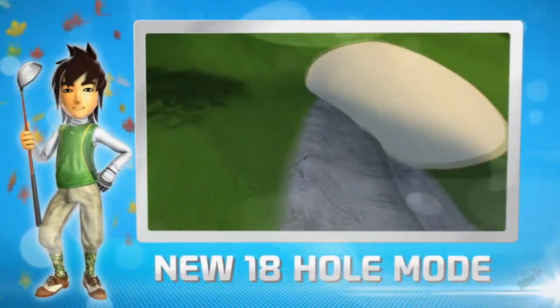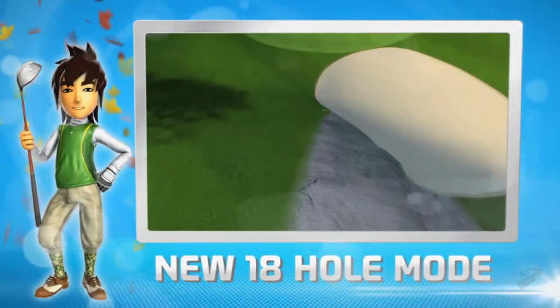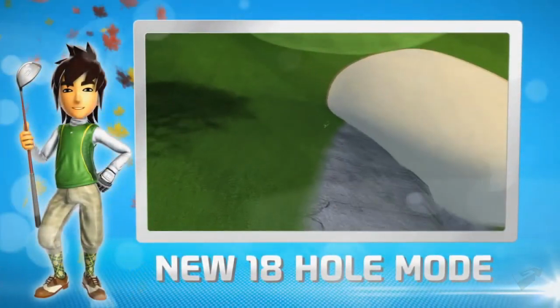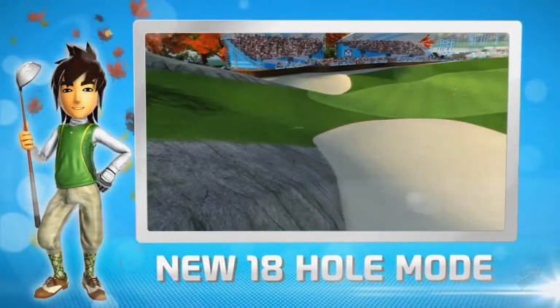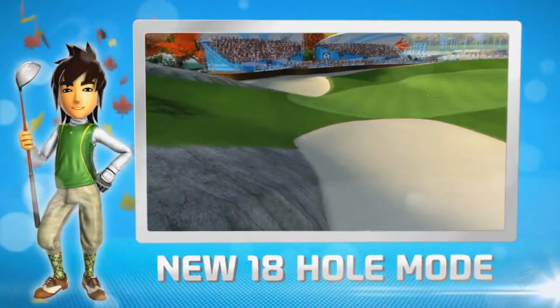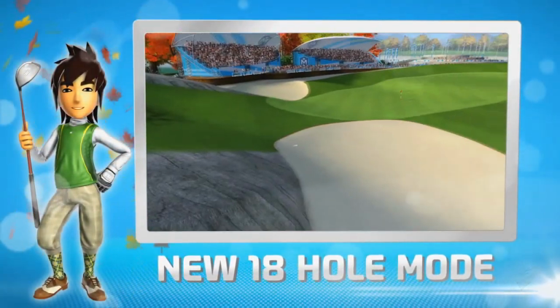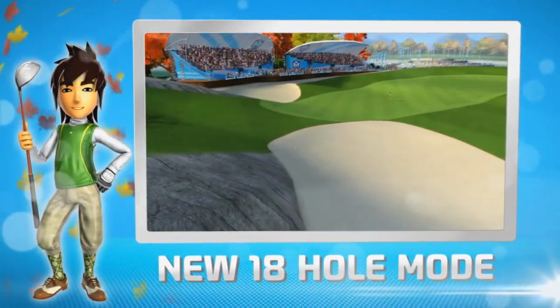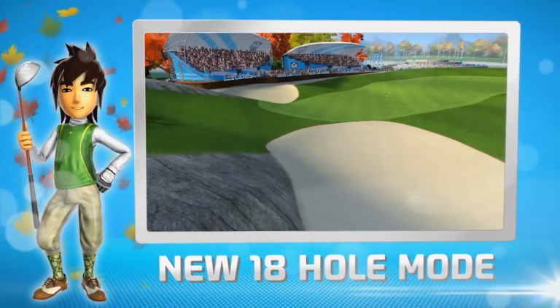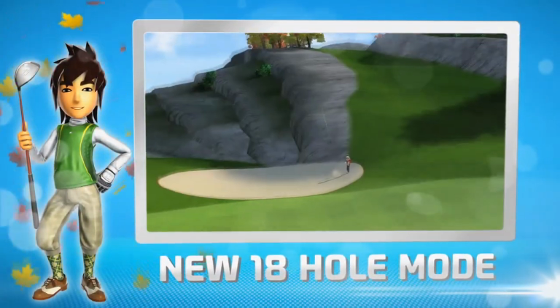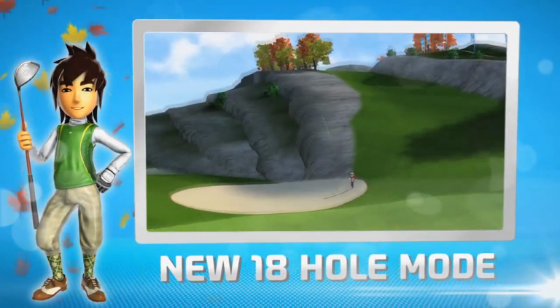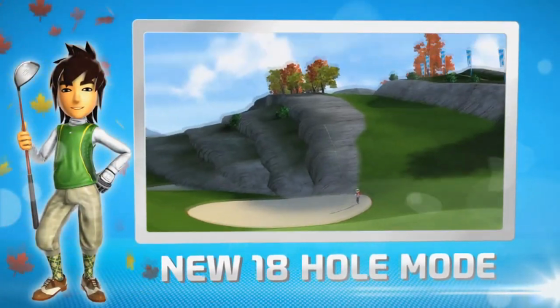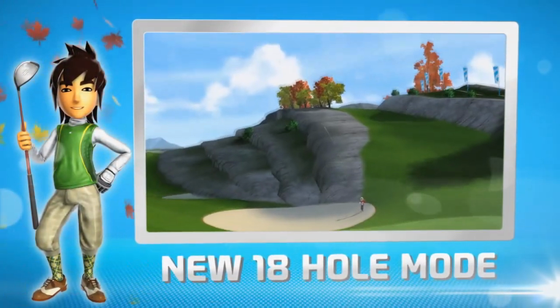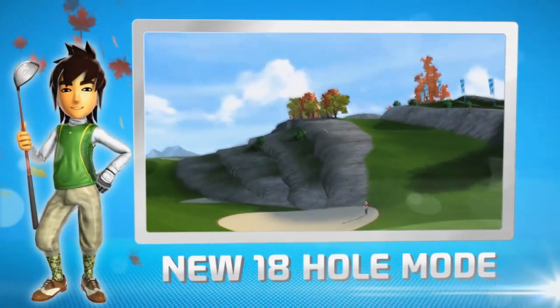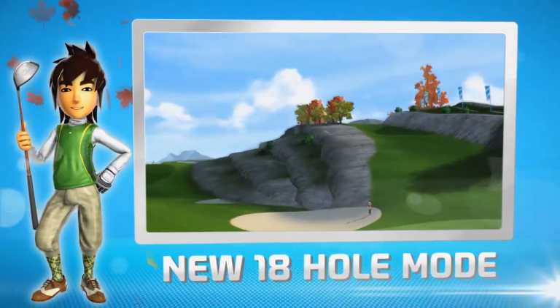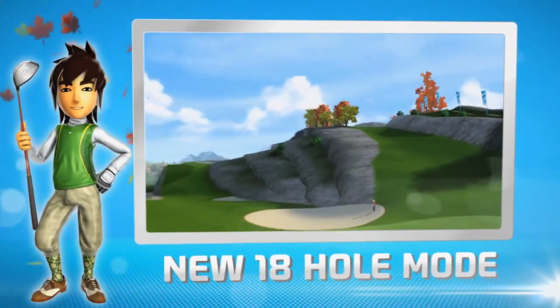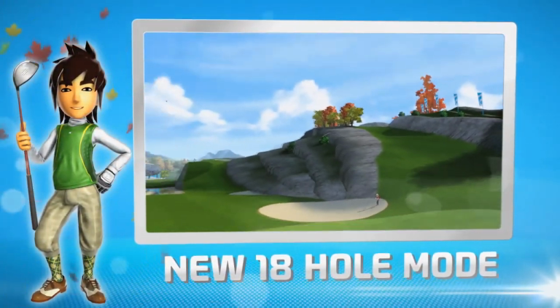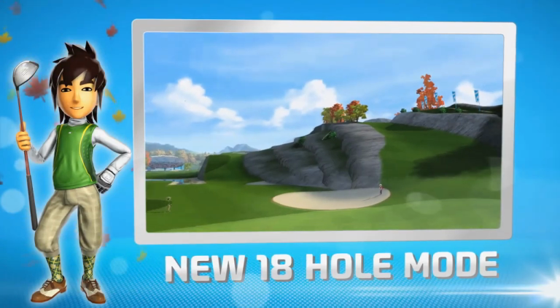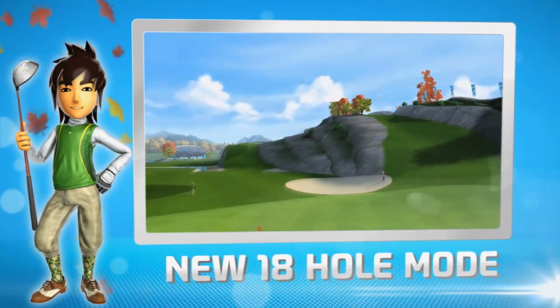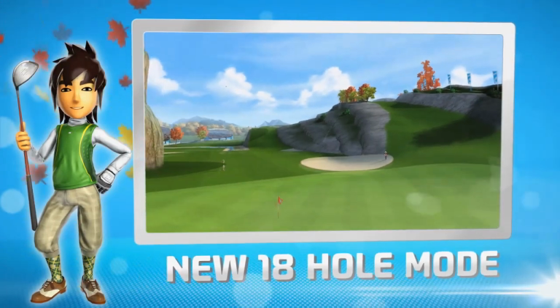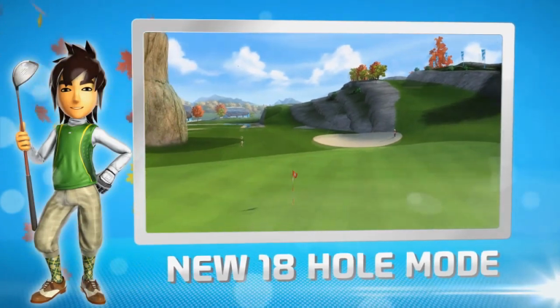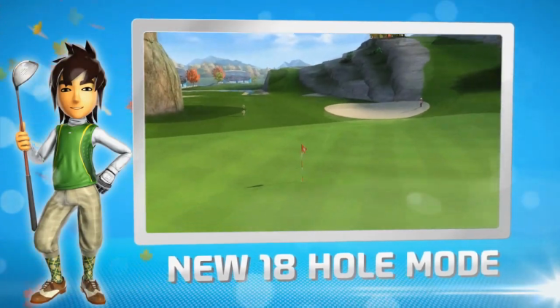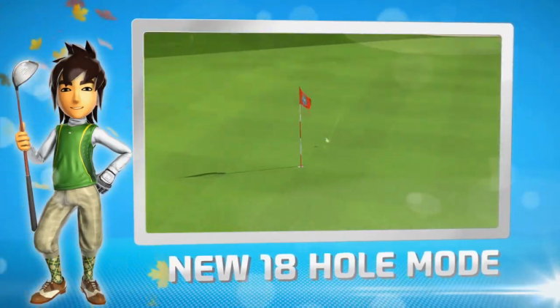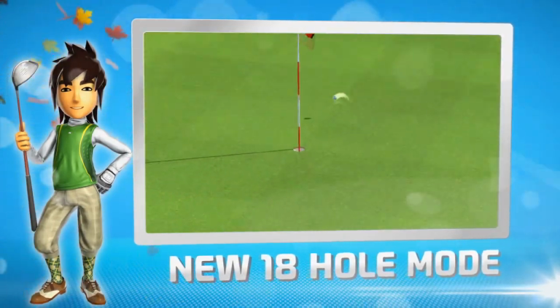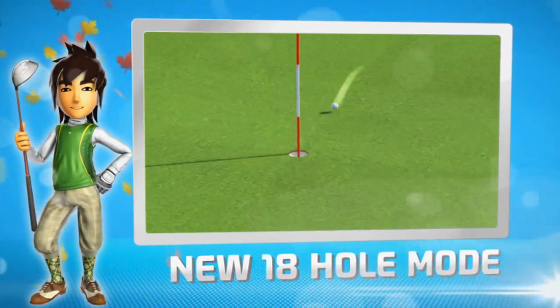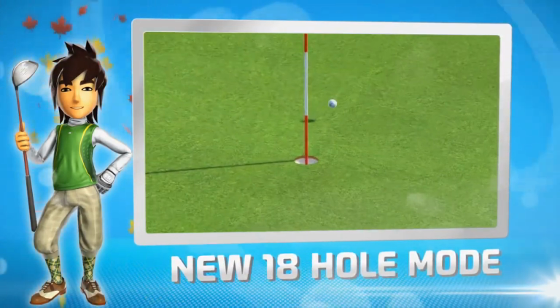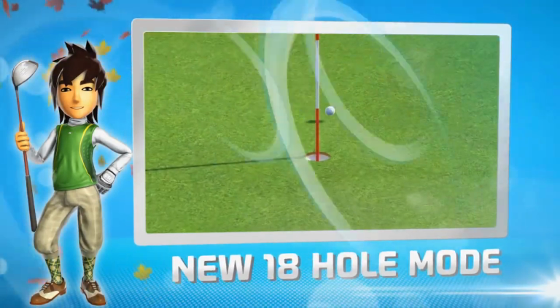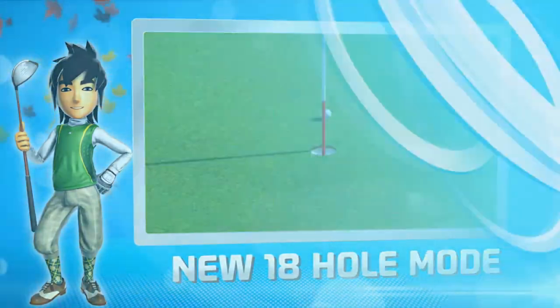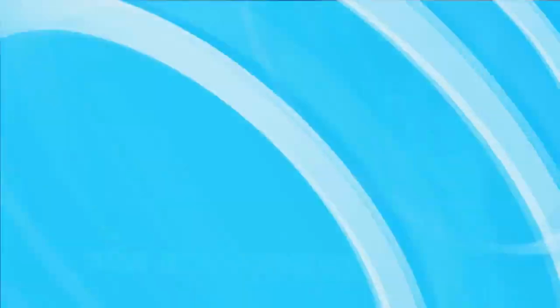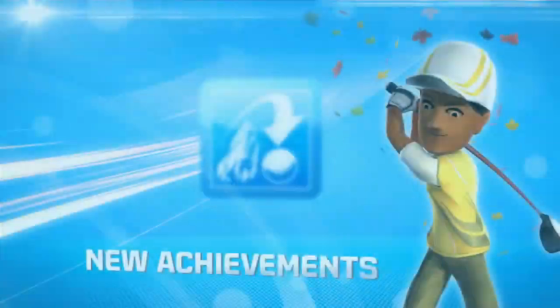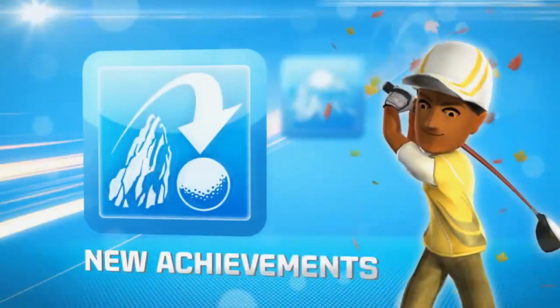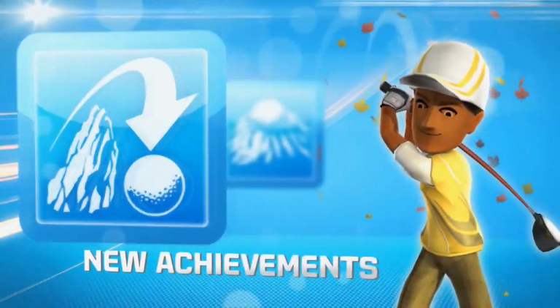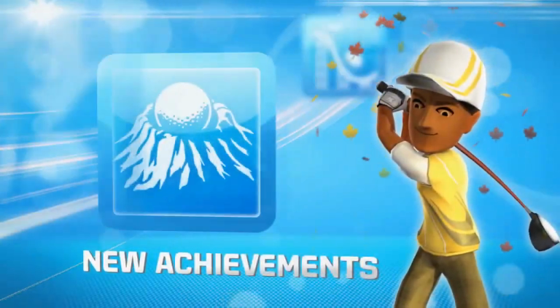Nicely into the bunker! Oh dear! Never mind, it happens to us all sometimes. Not me though — I'm pretty good!